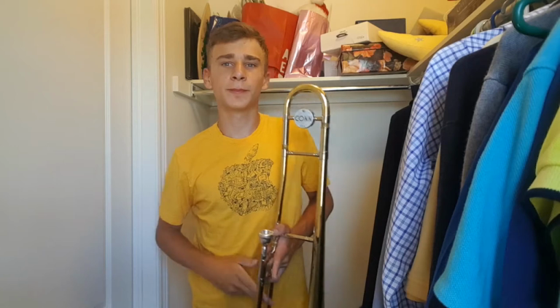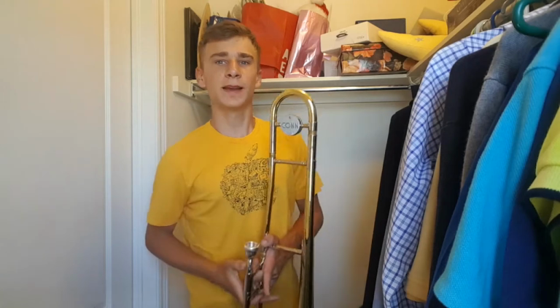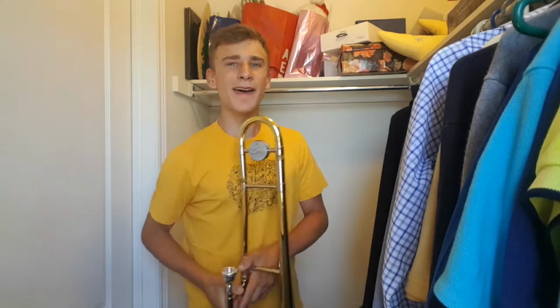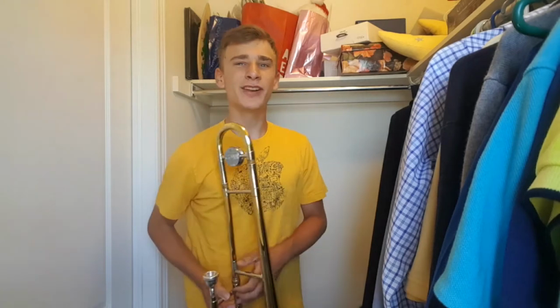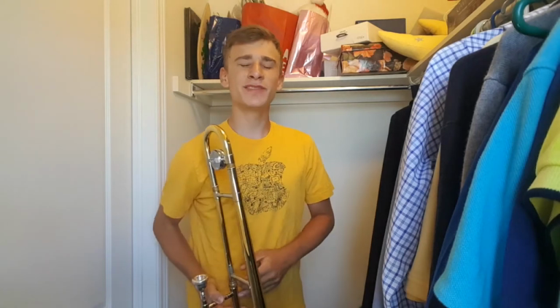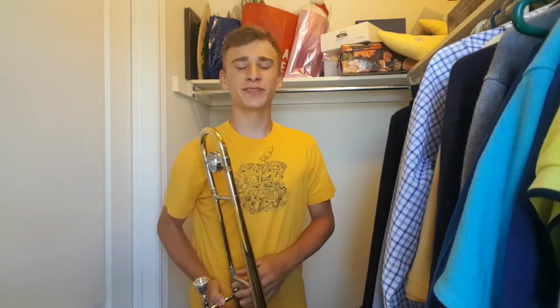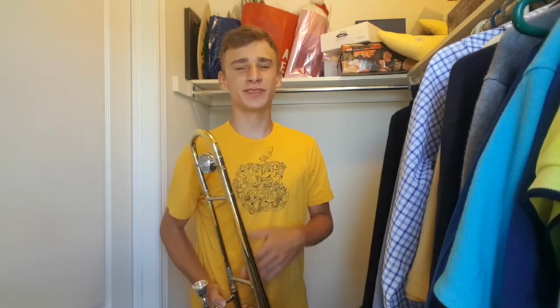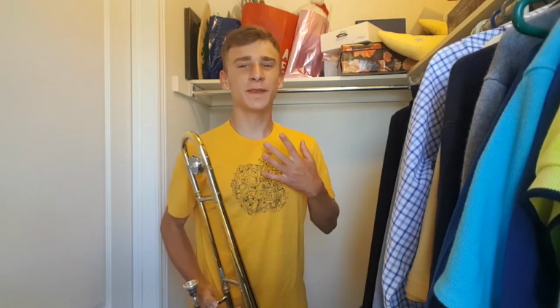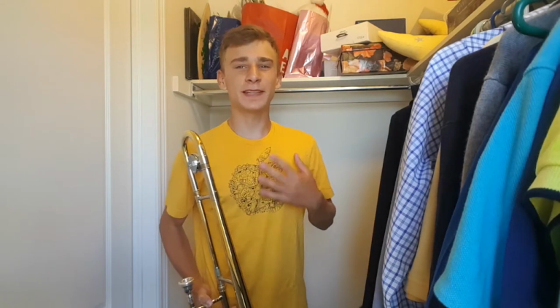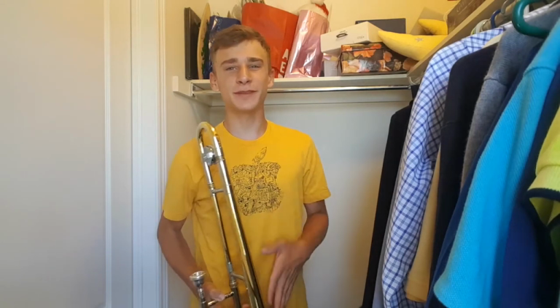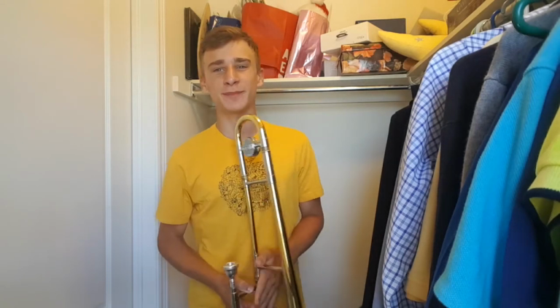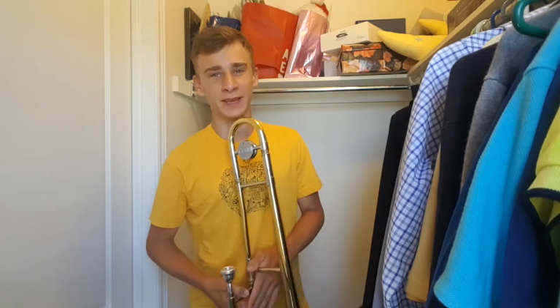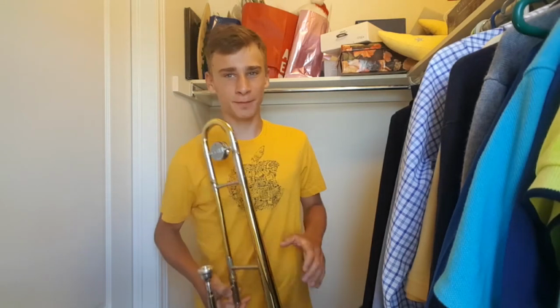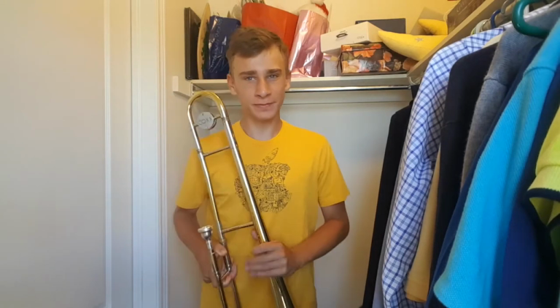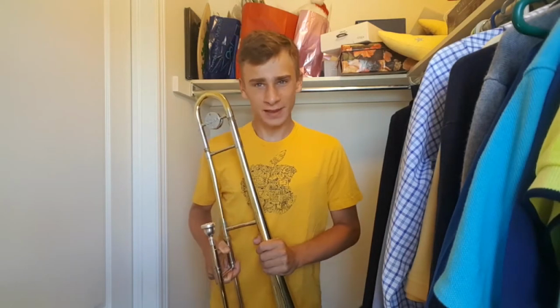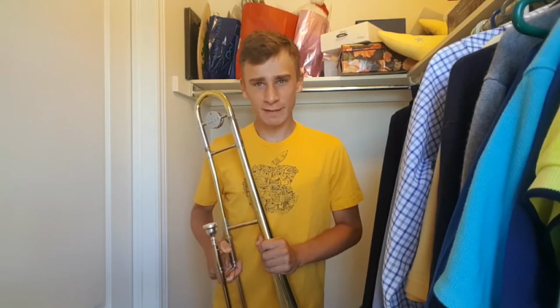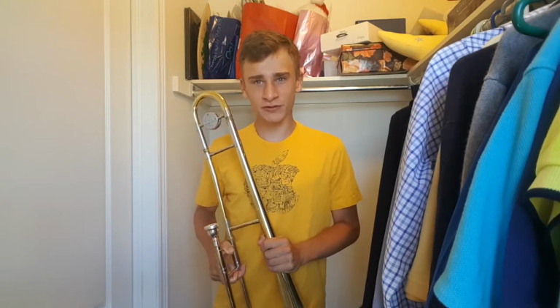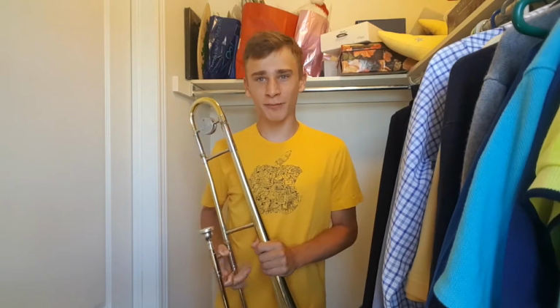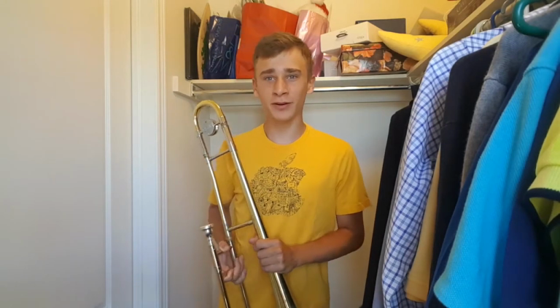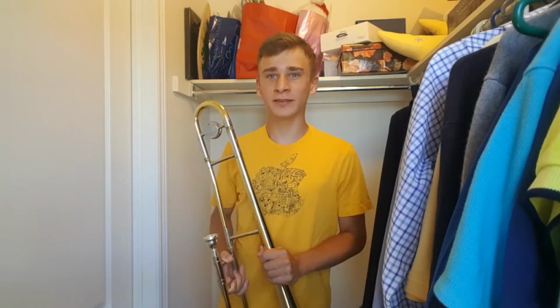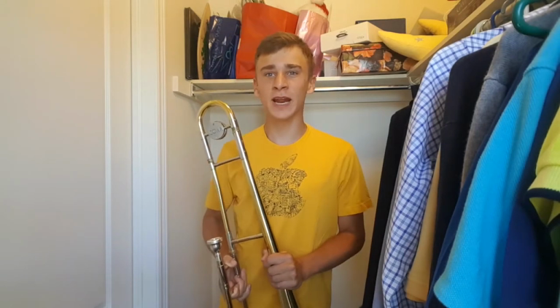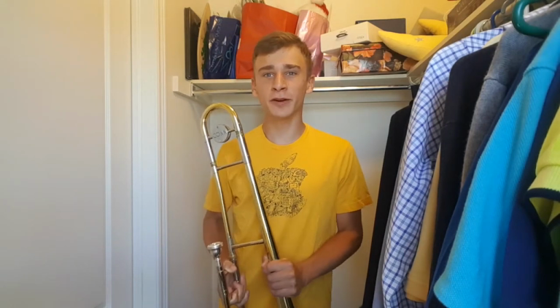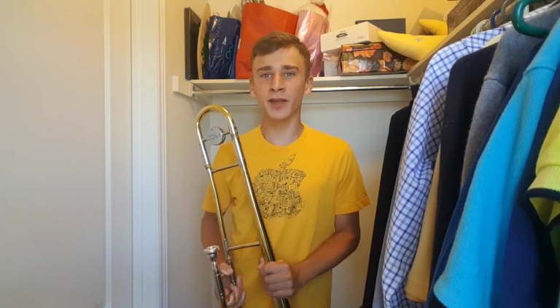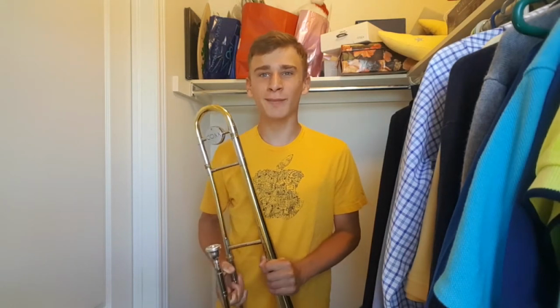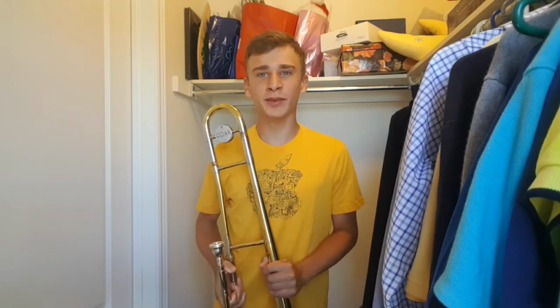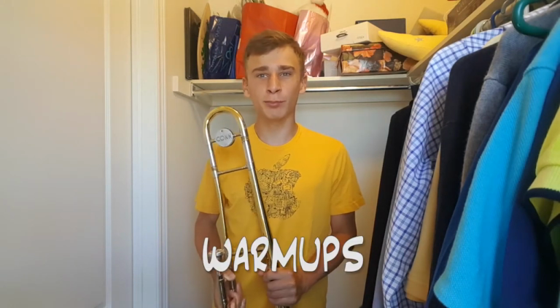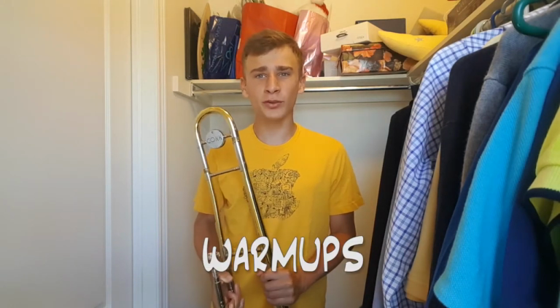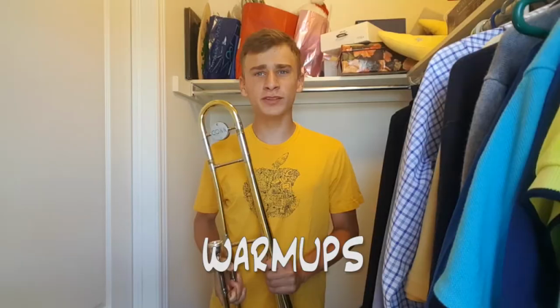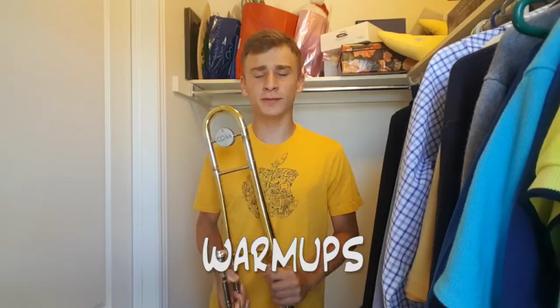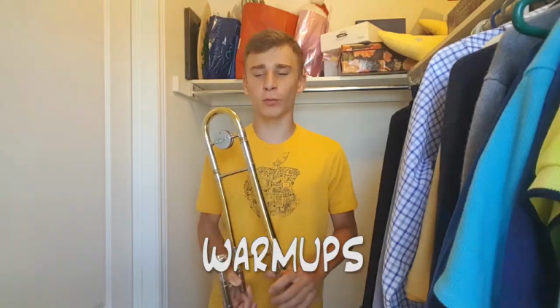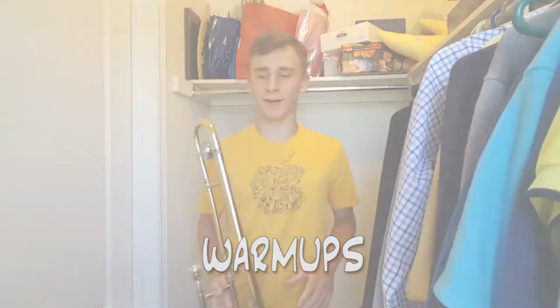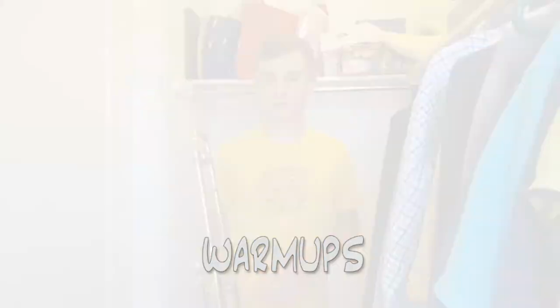Hi 30 Music Students! This is Mr. B here. I play trombone and today we're going to talk about the importance of warm-ups.